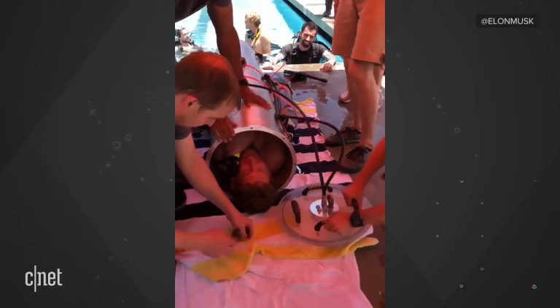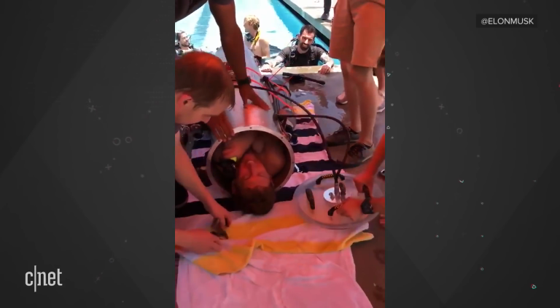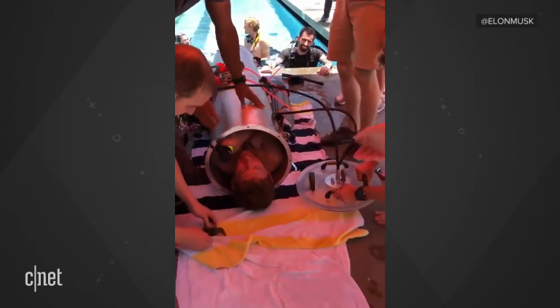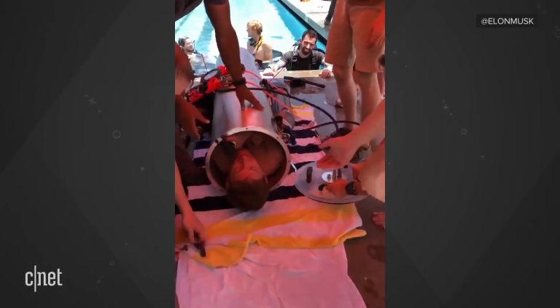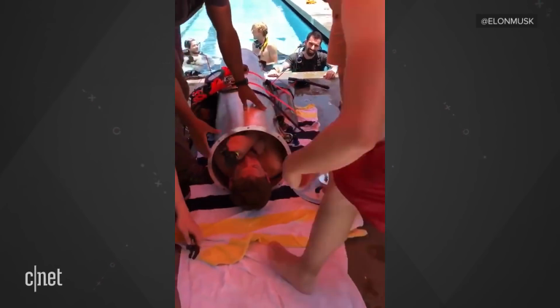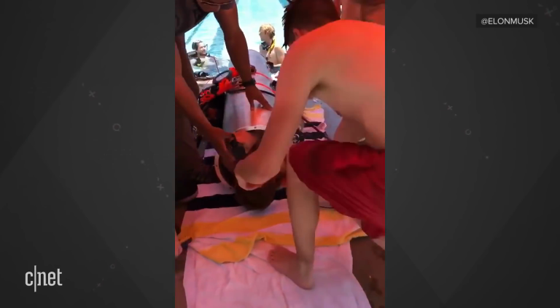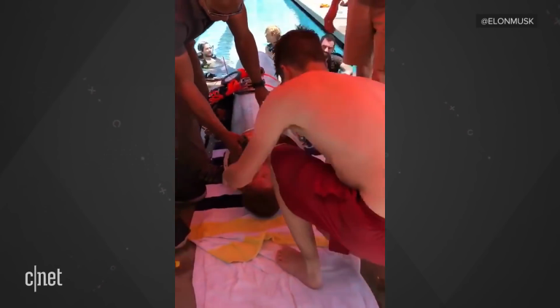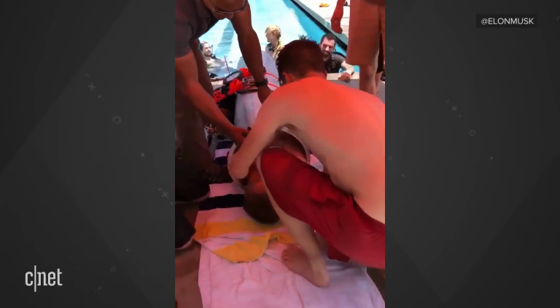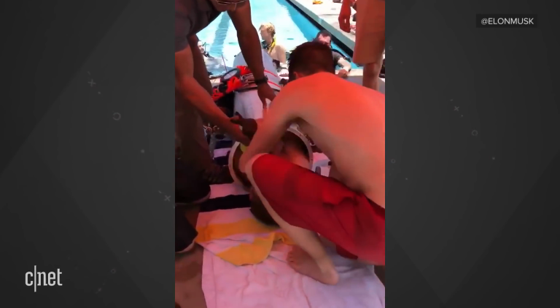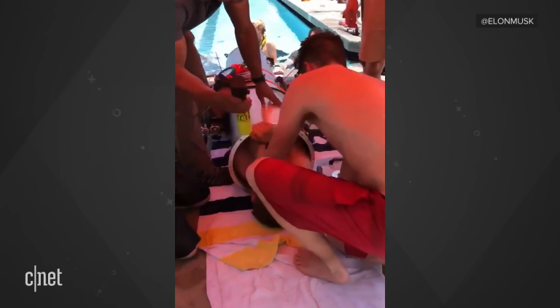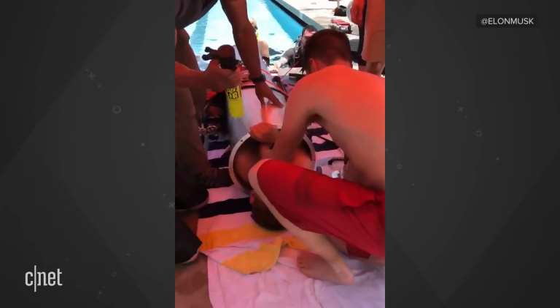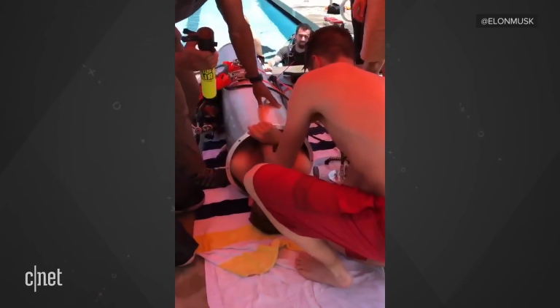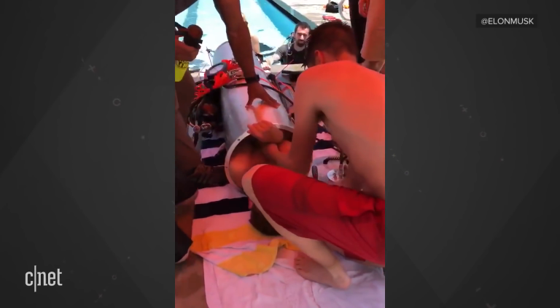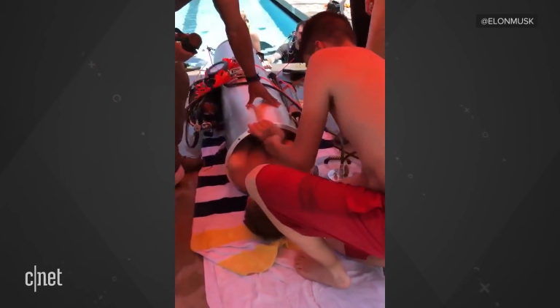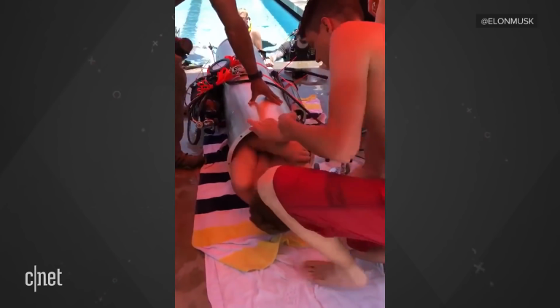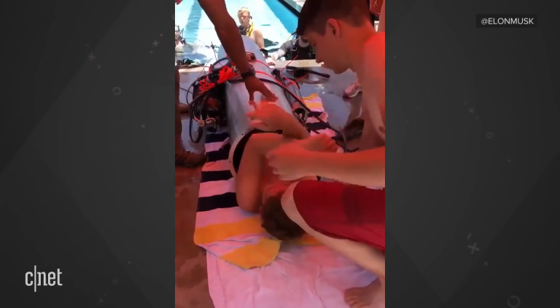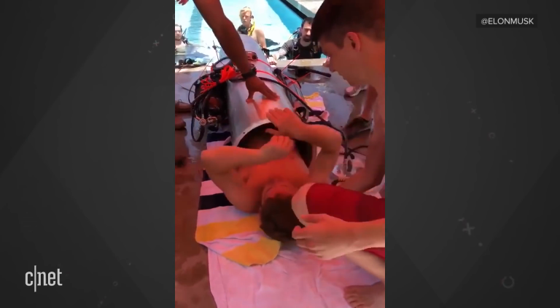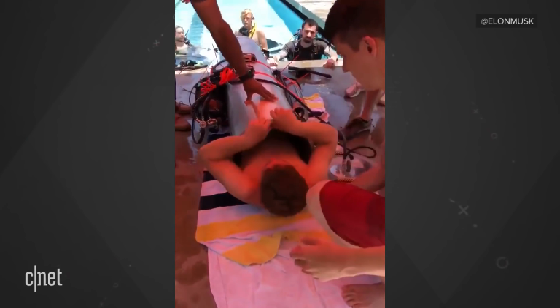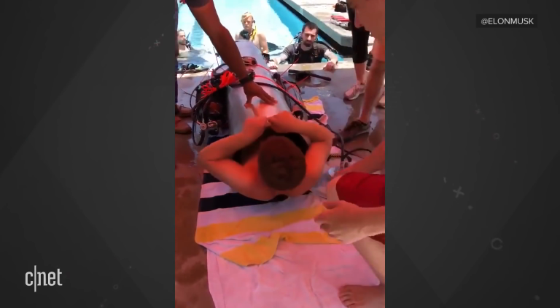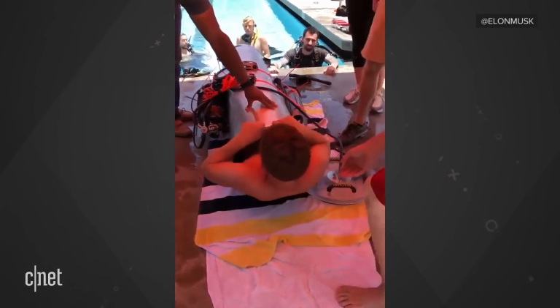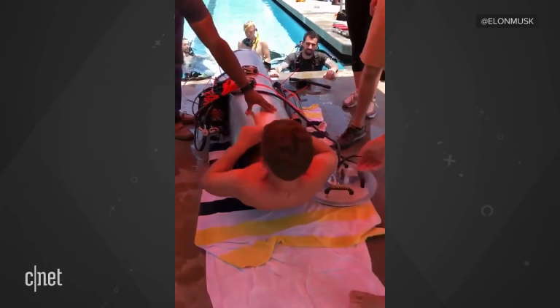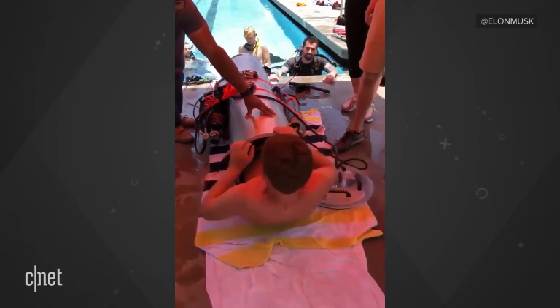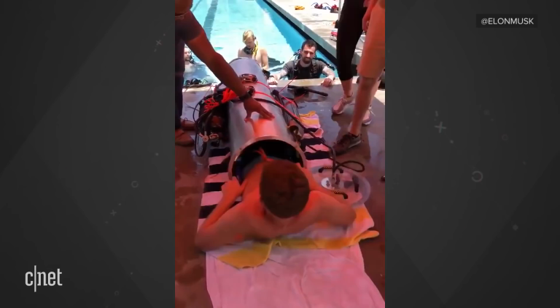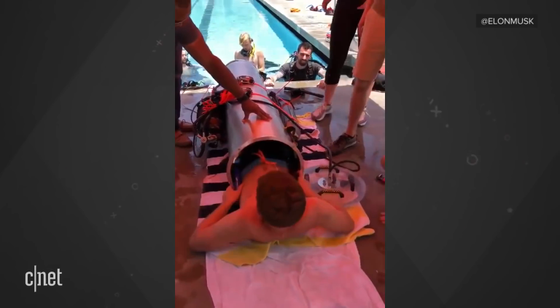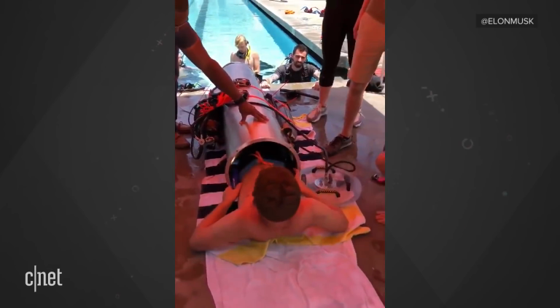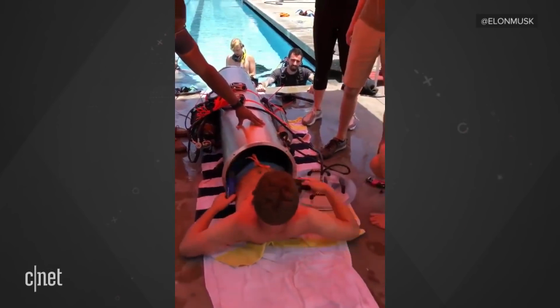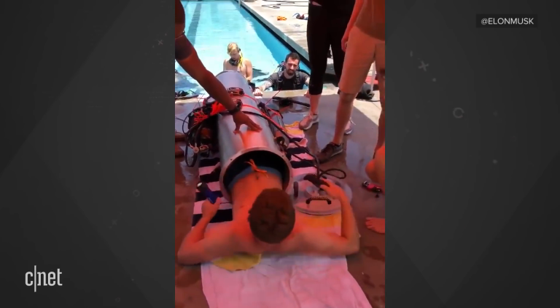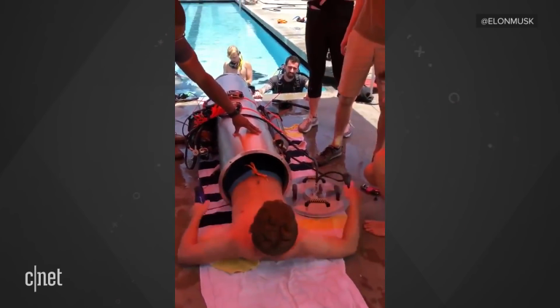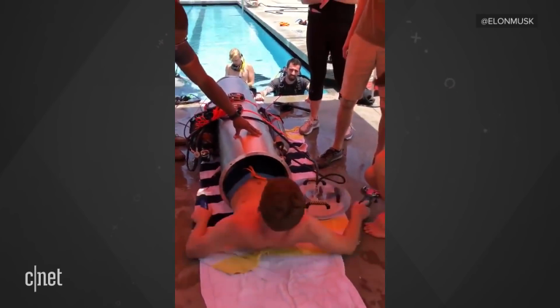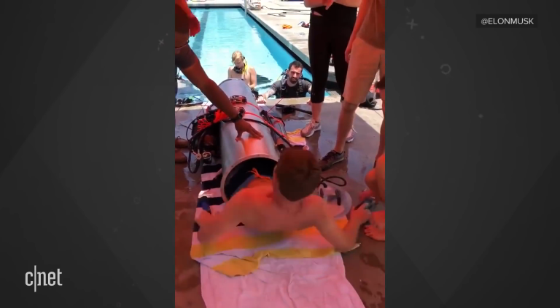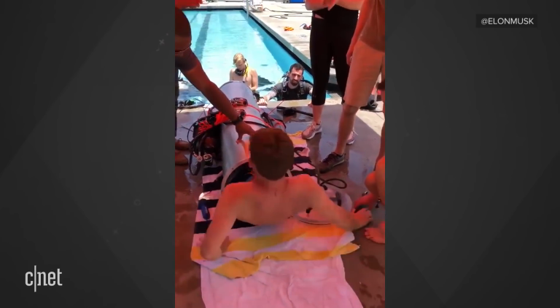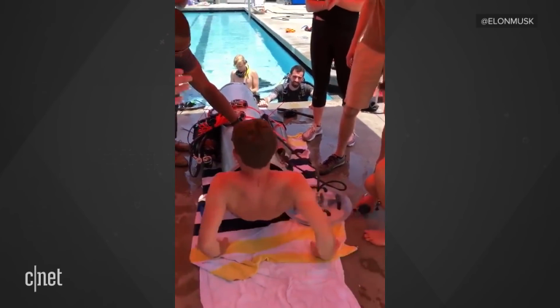As of this report, the pod is currently on its way to Thailand to help in the rescue efforts, but it may not even be needed.